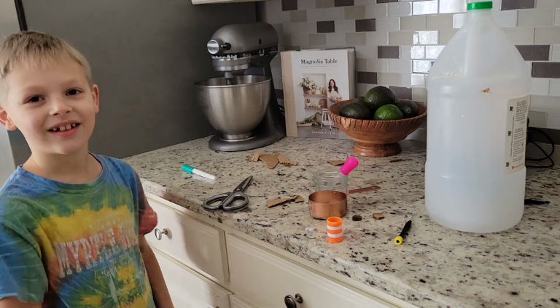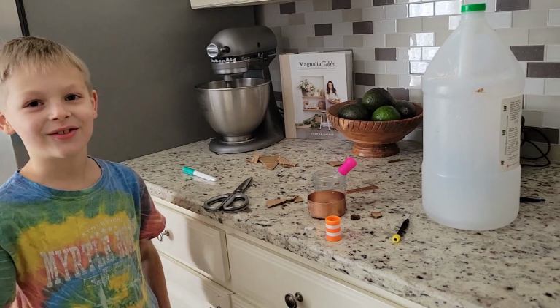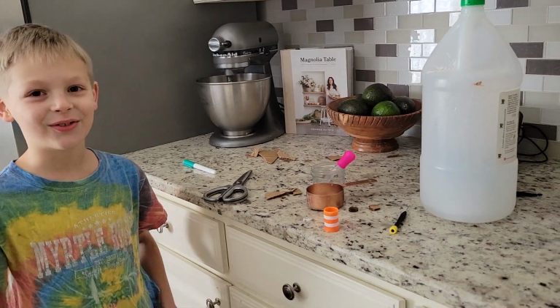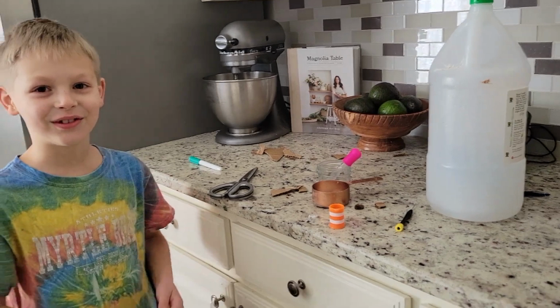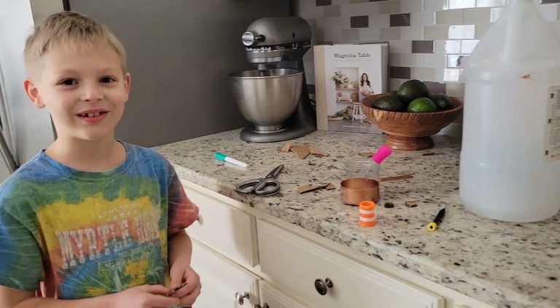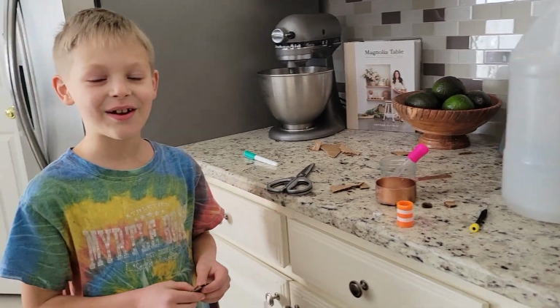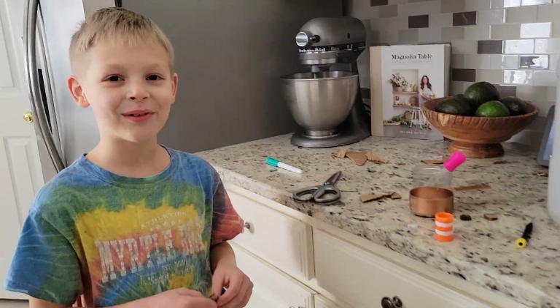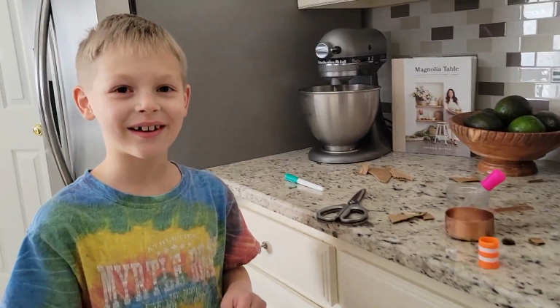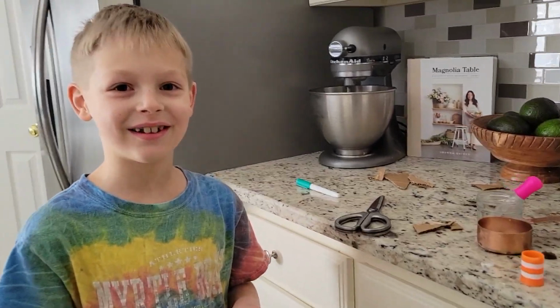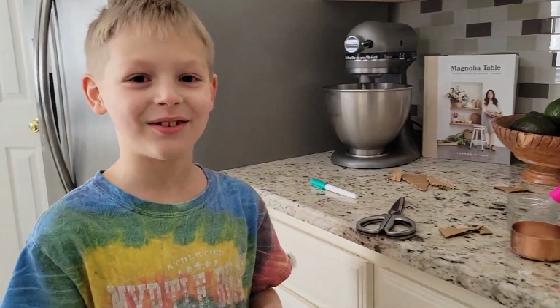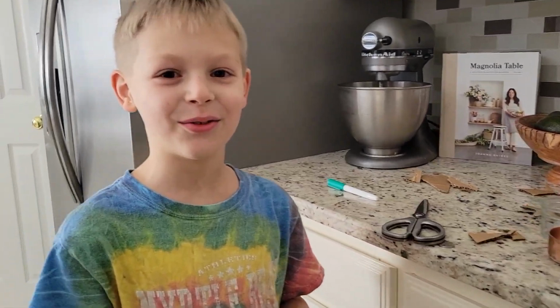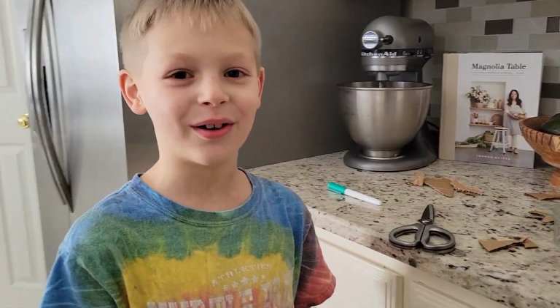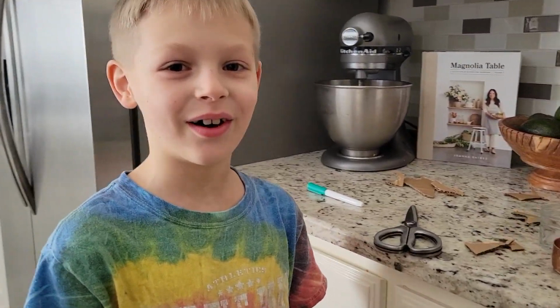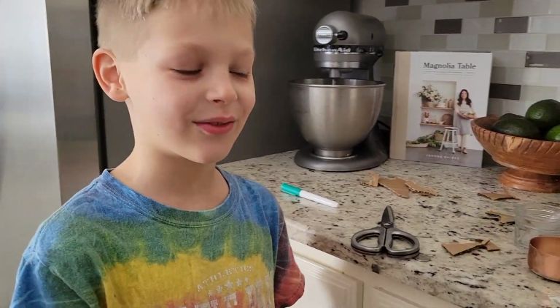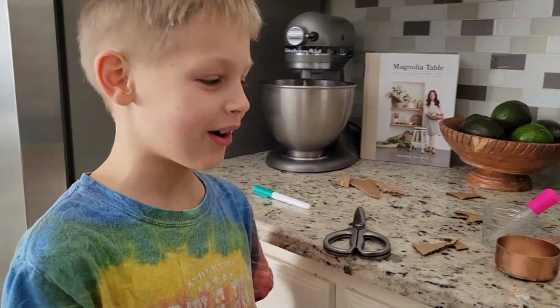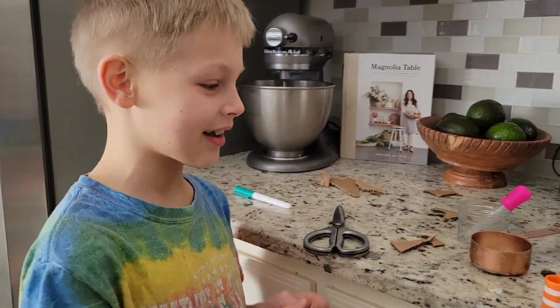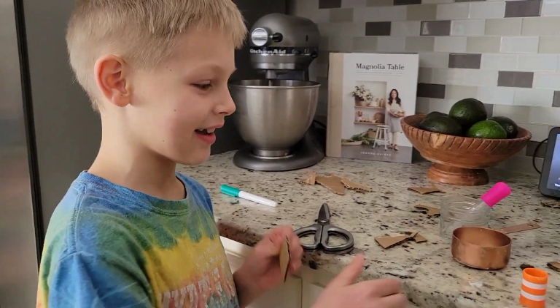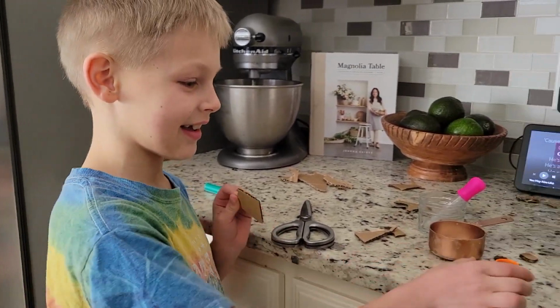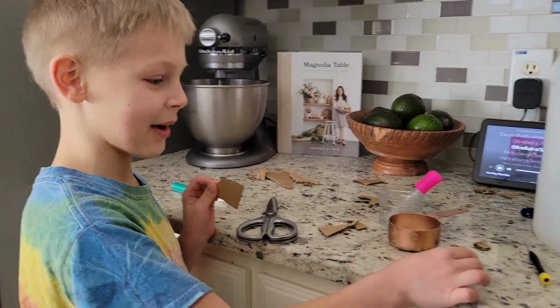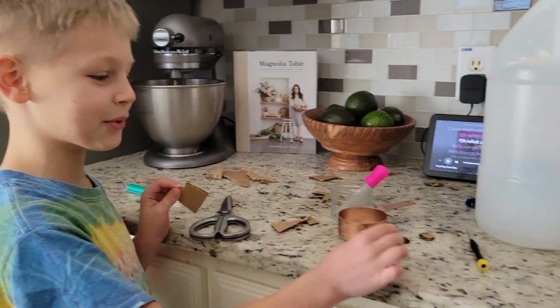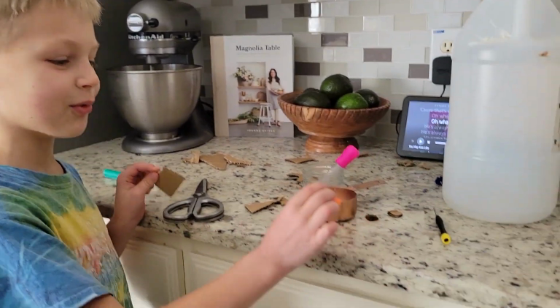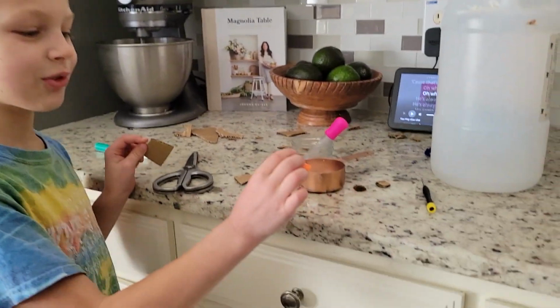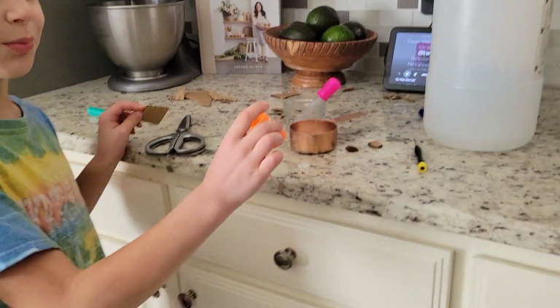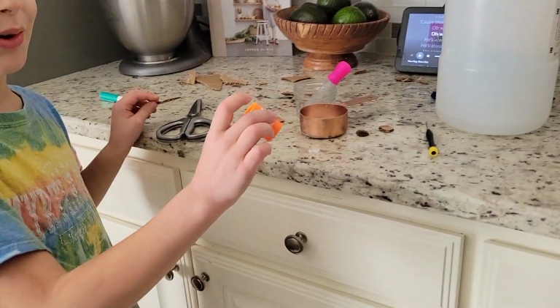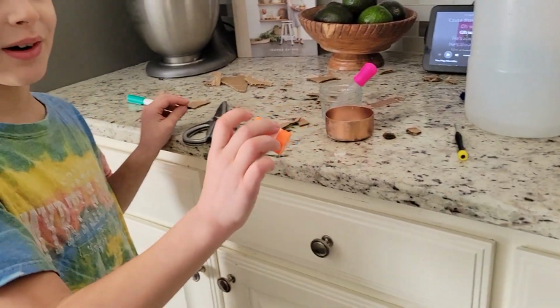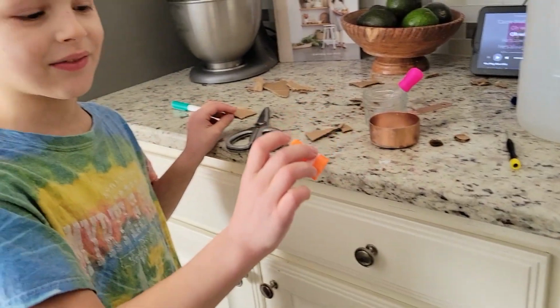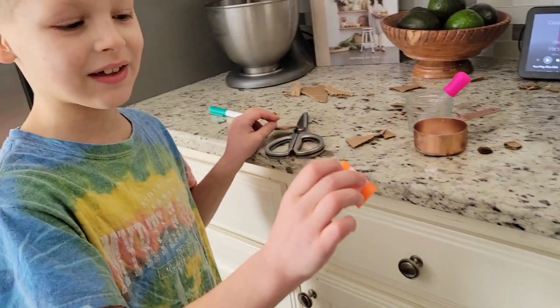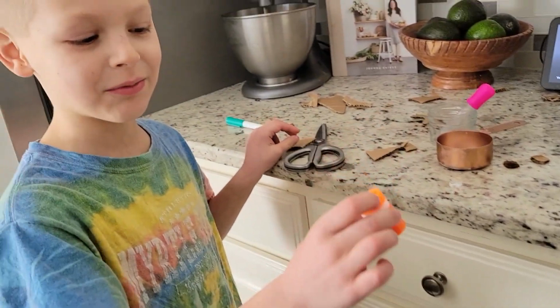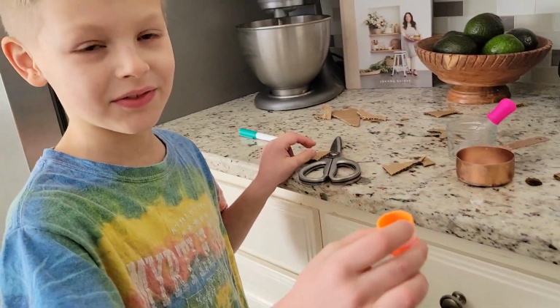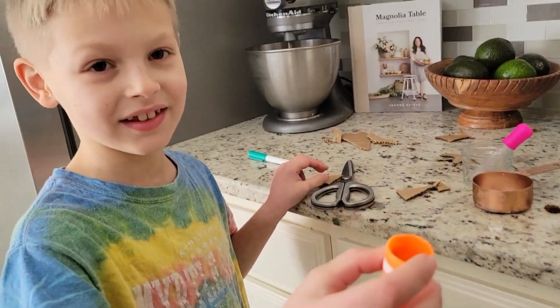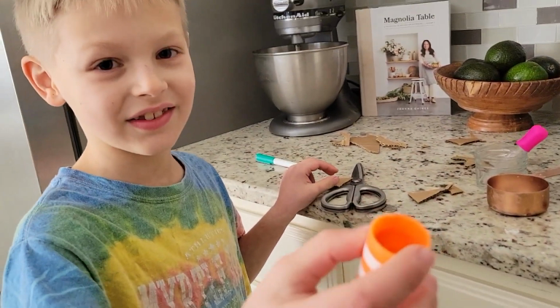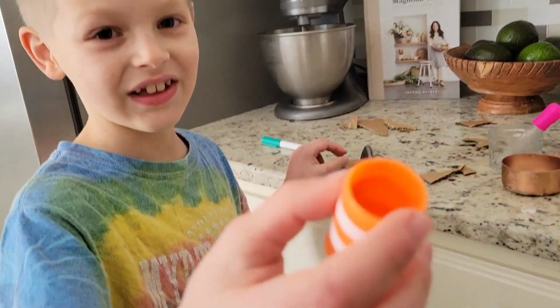Hello, today we're going to do a rocket capsule exploding thing with this thing.